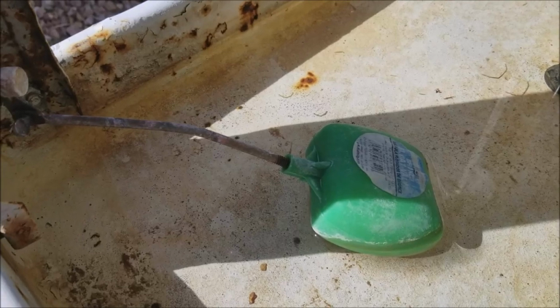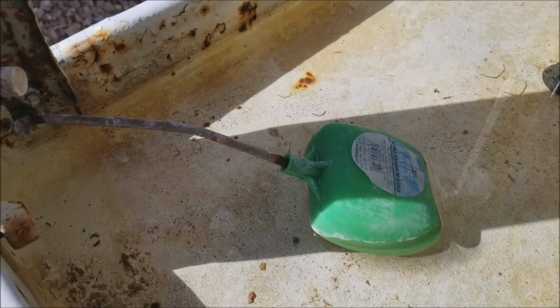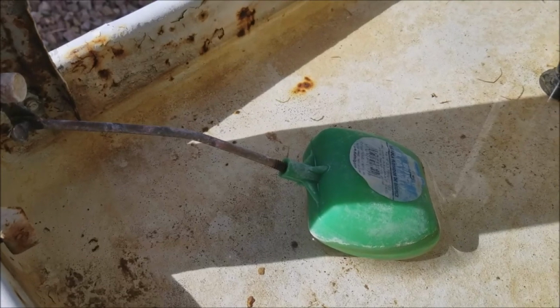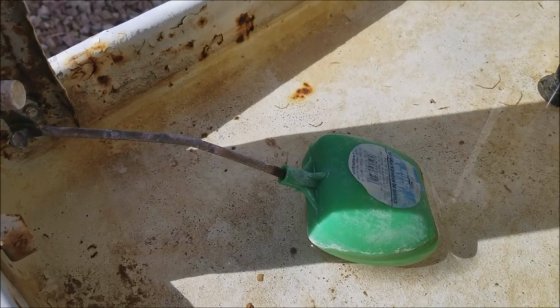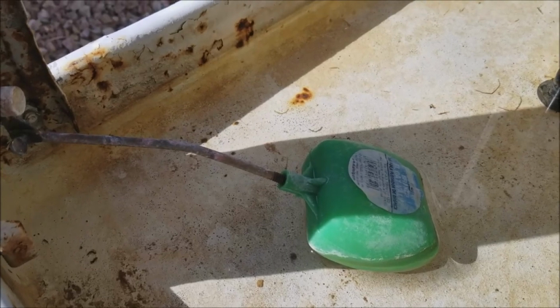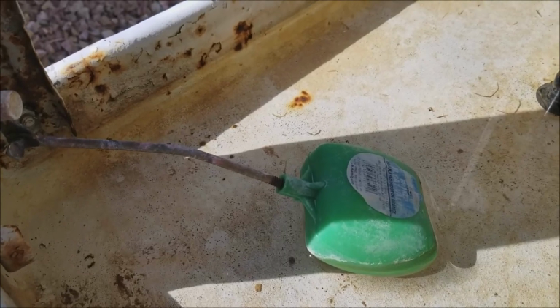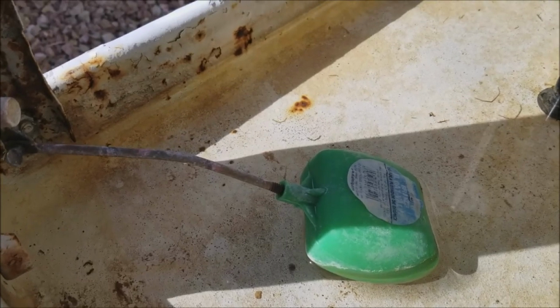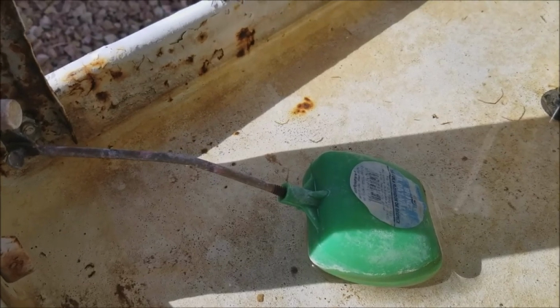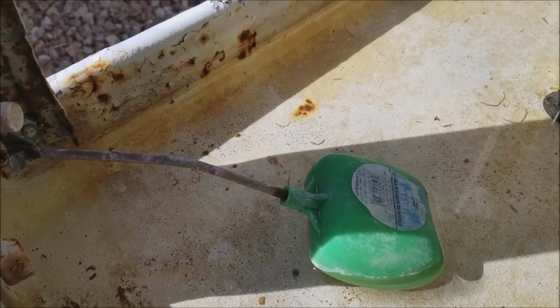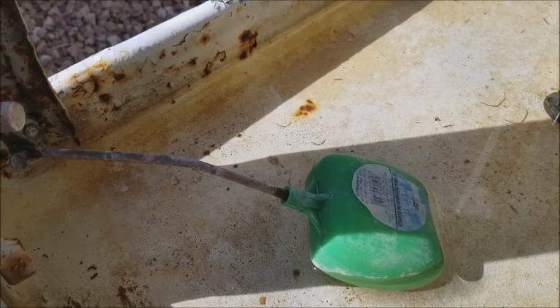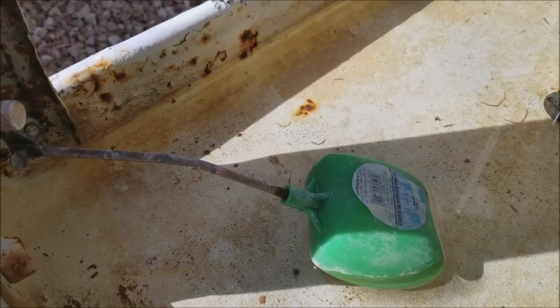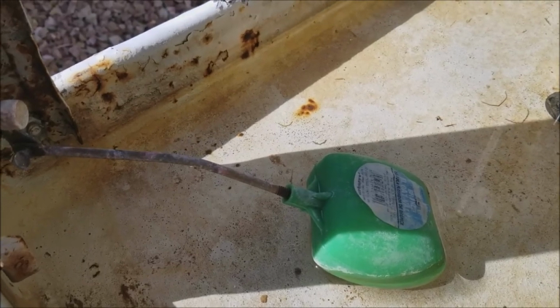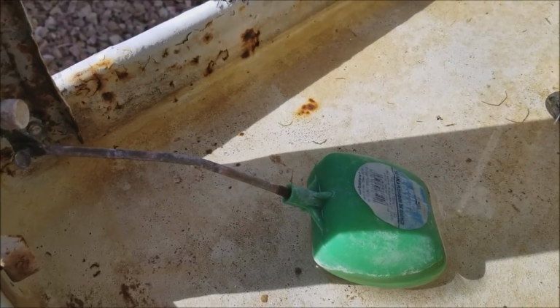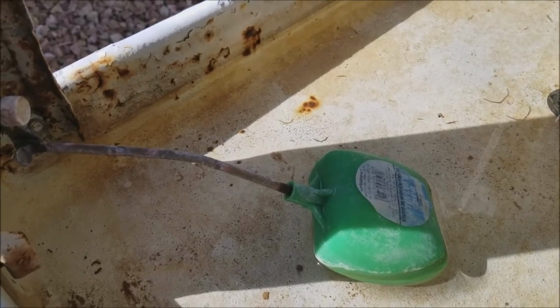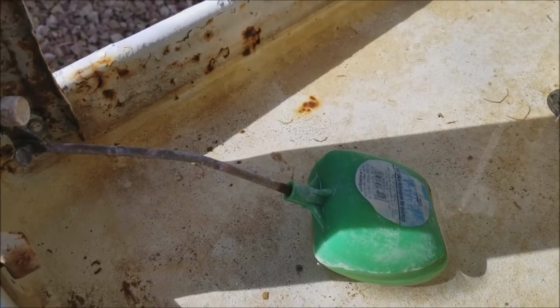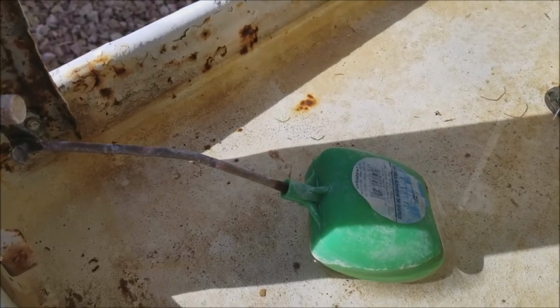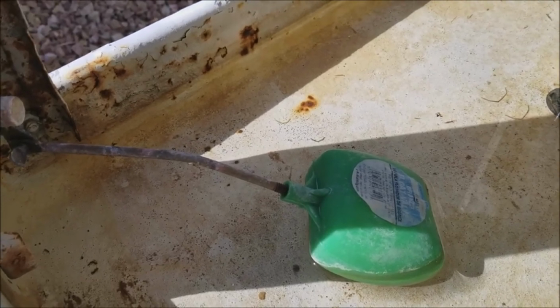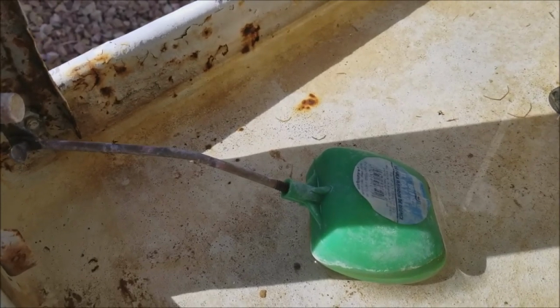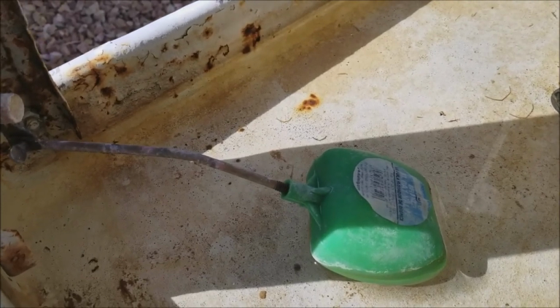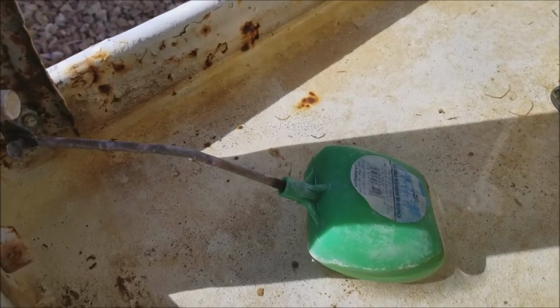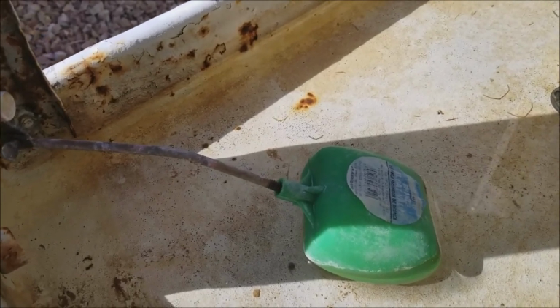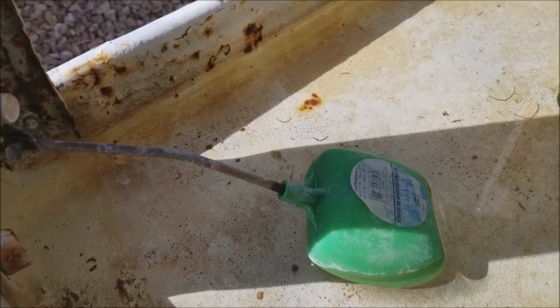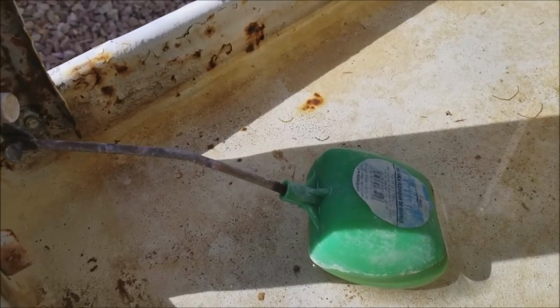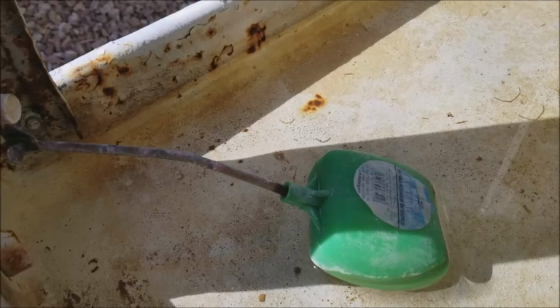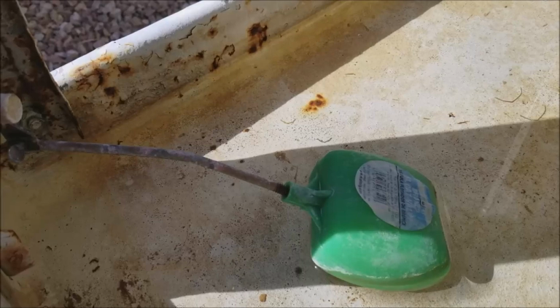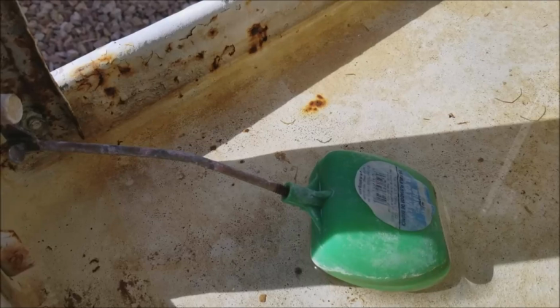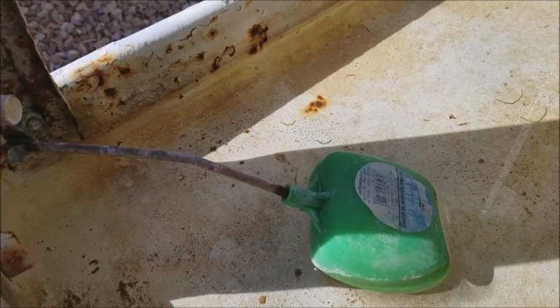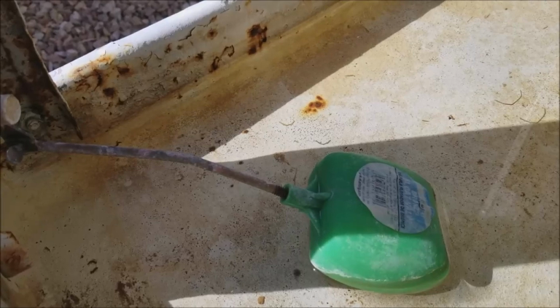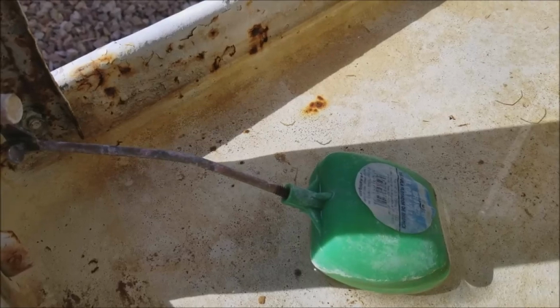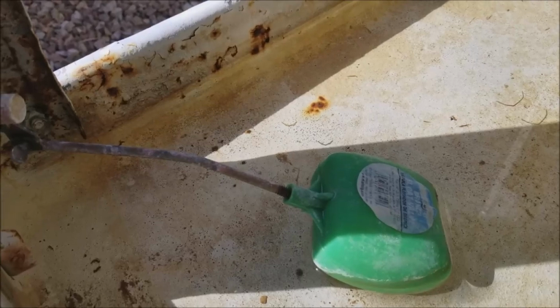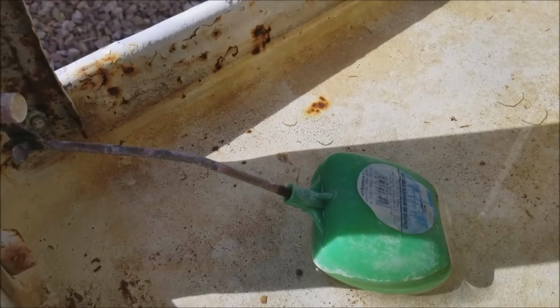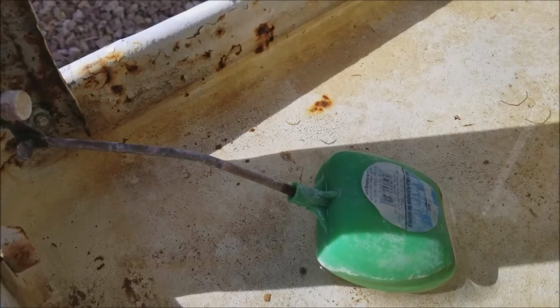Hi, this is Rob from SeeHowToDoIt.com. Today we're going to show you how to adjust the float on your swamp cooler.